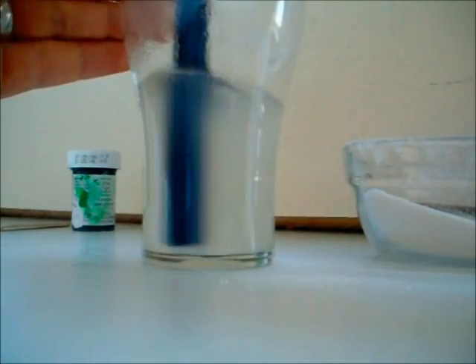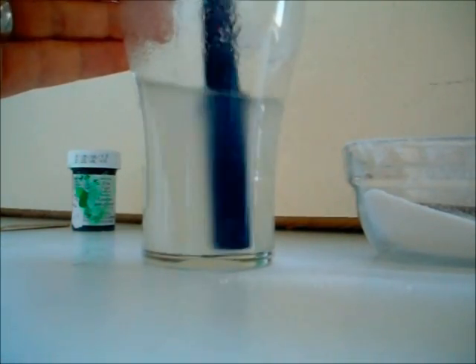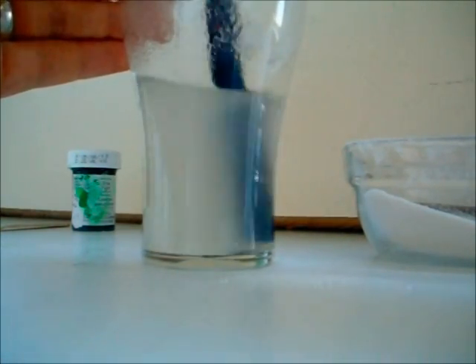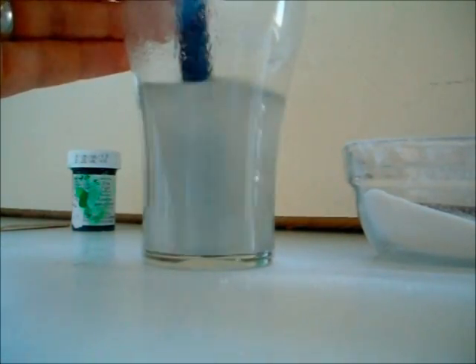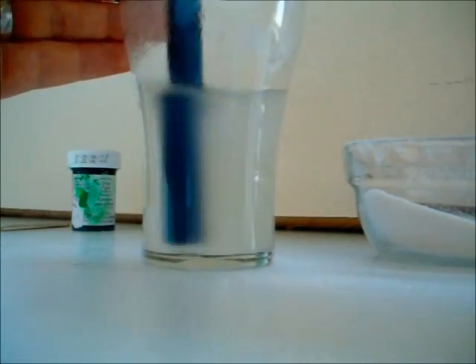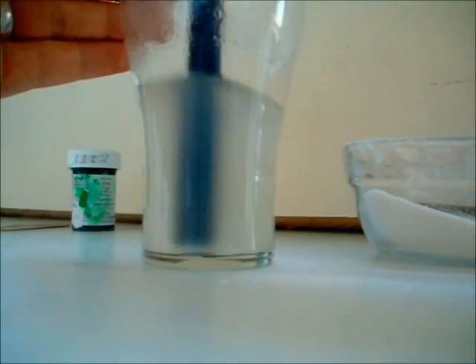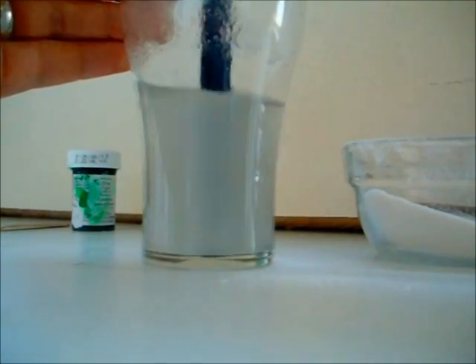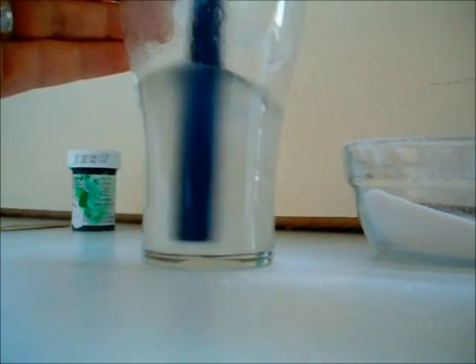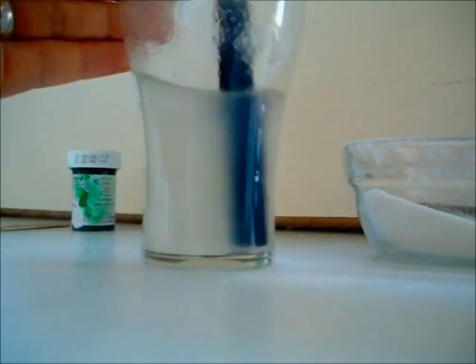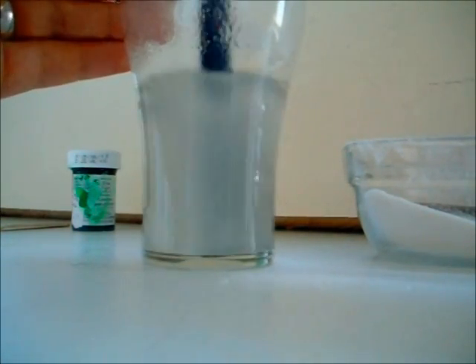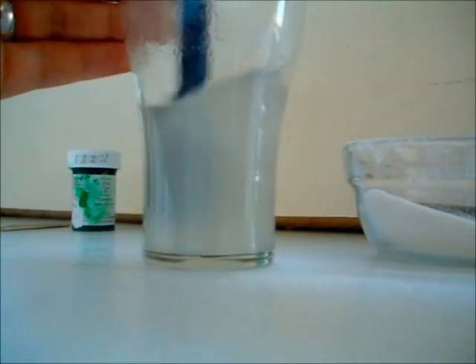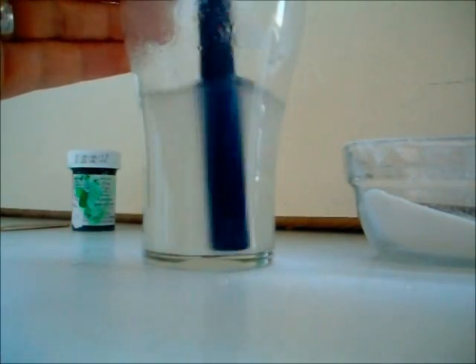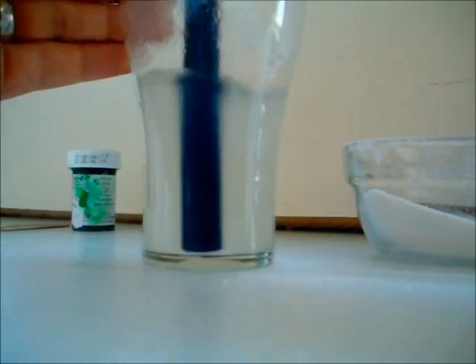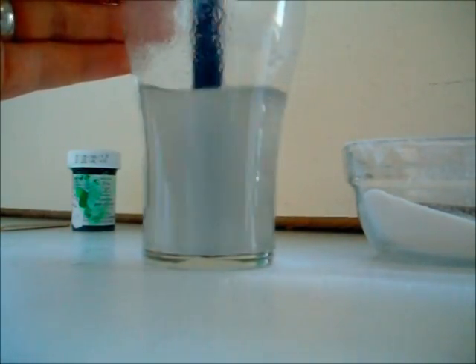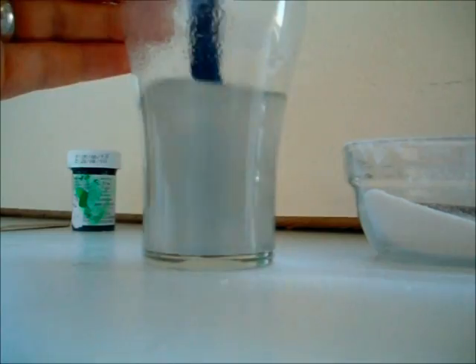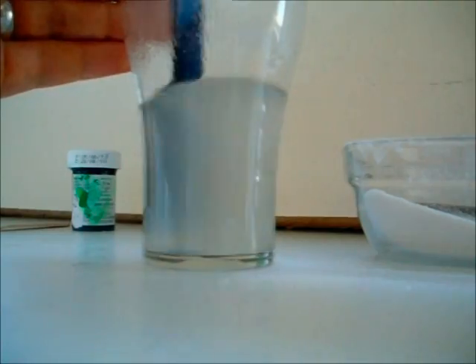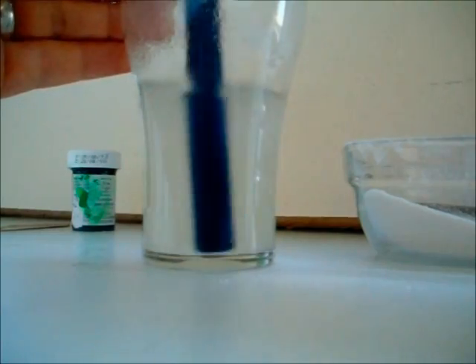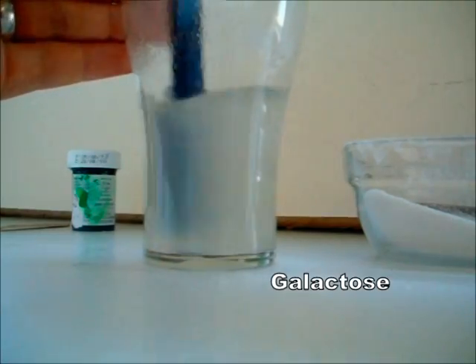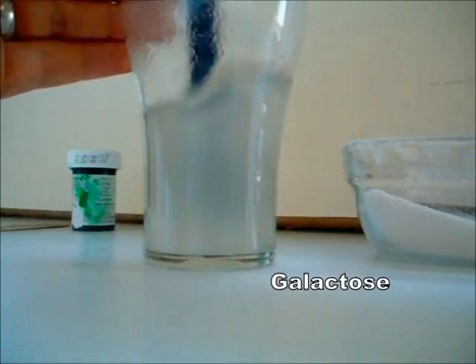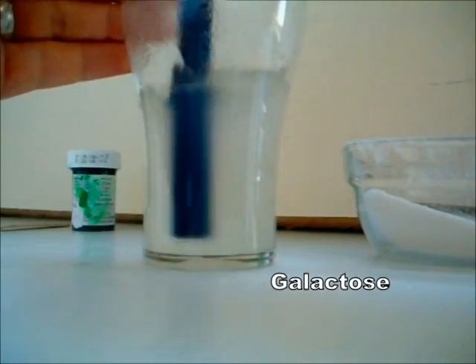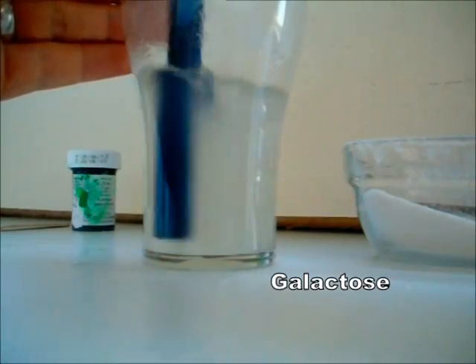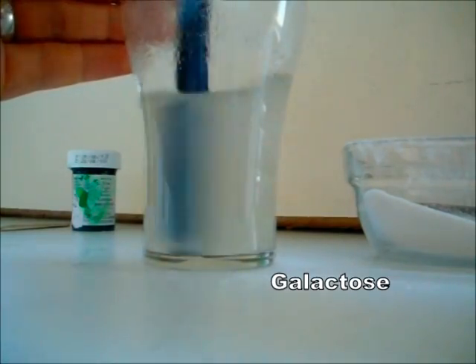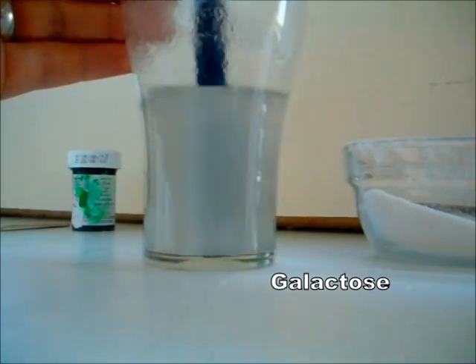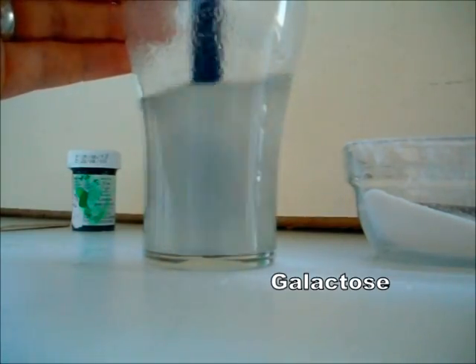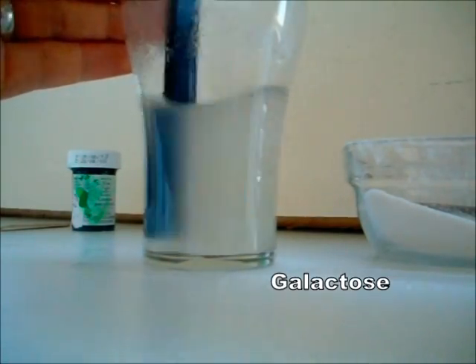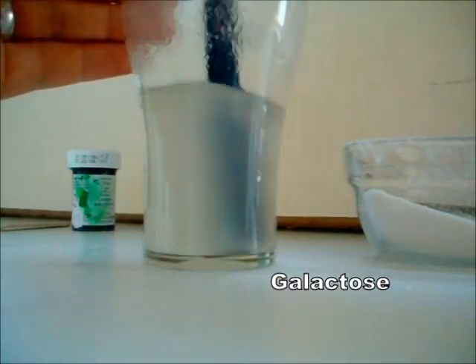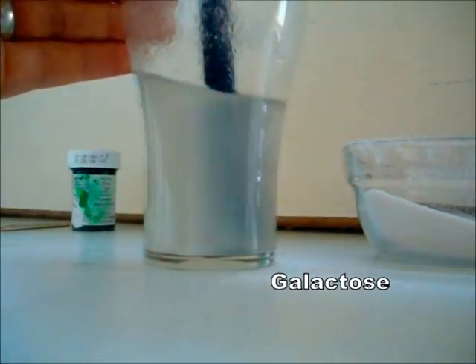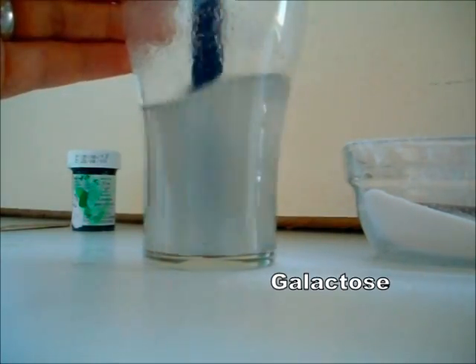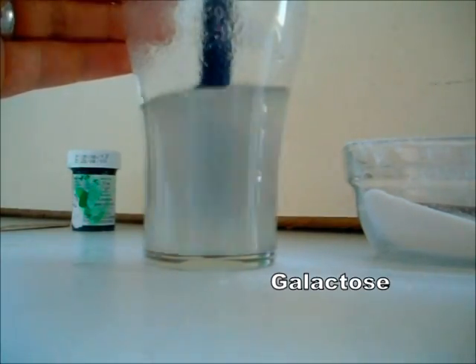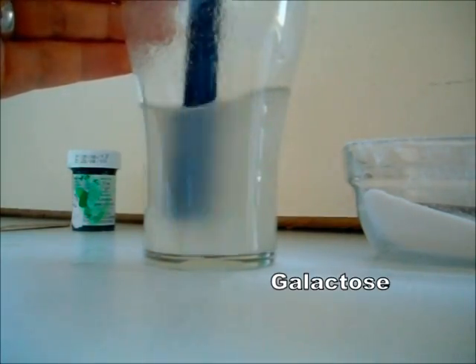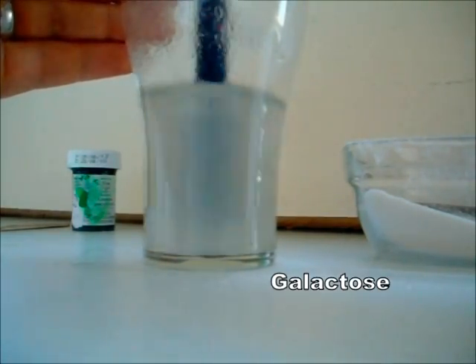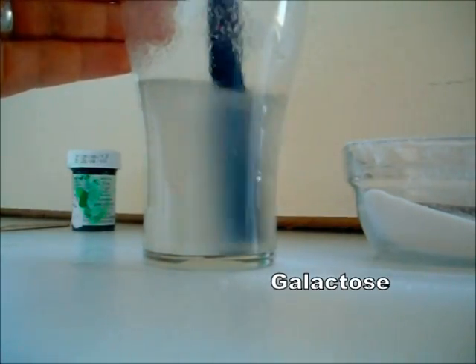Agar is a polysaccharide which contains molecules we call galactose, which is a sort of sugar.